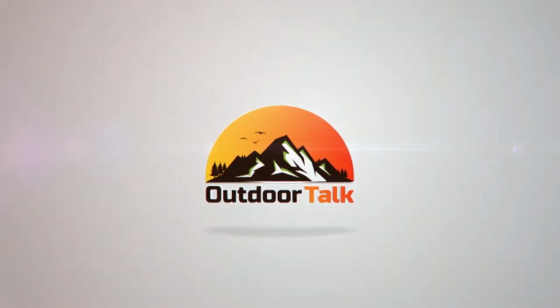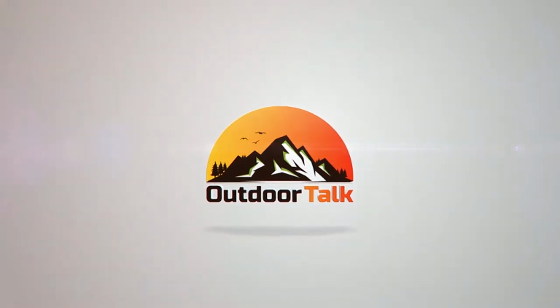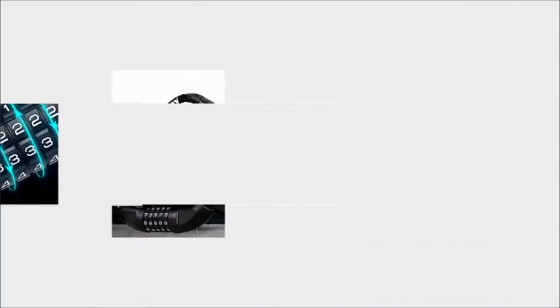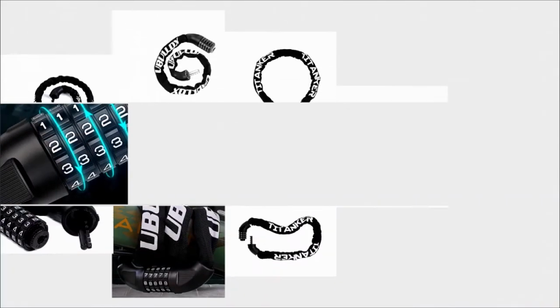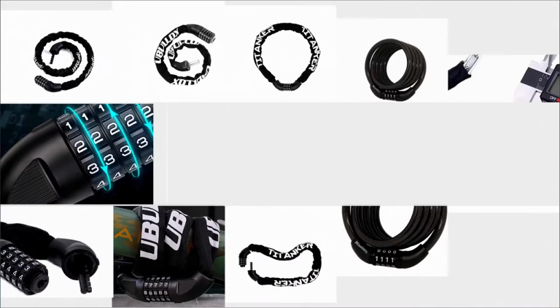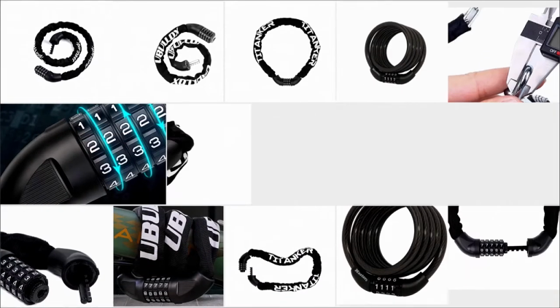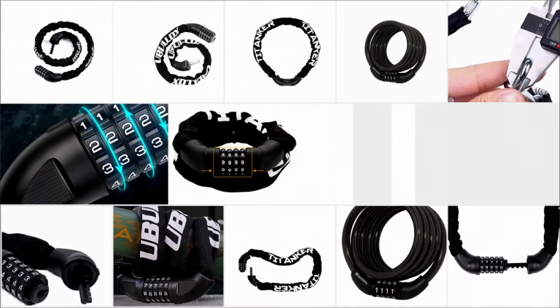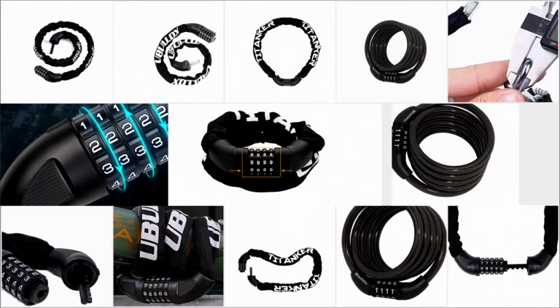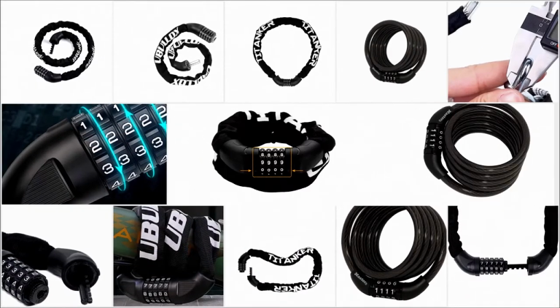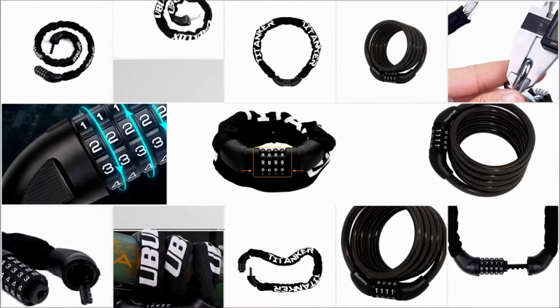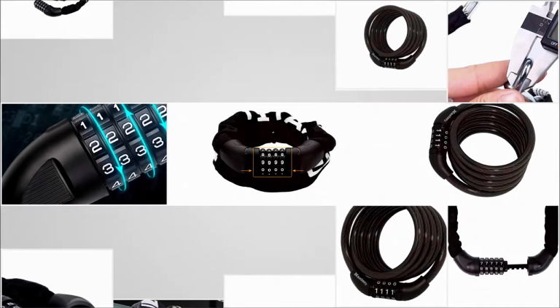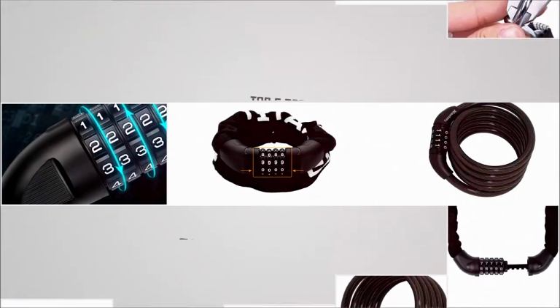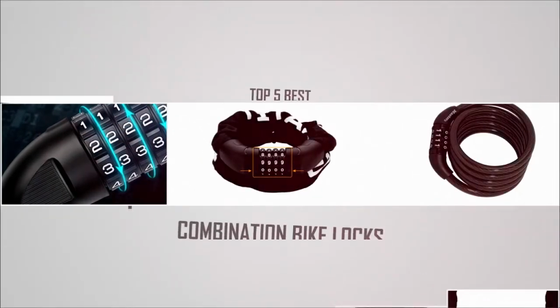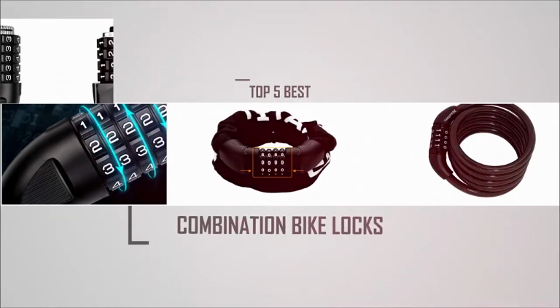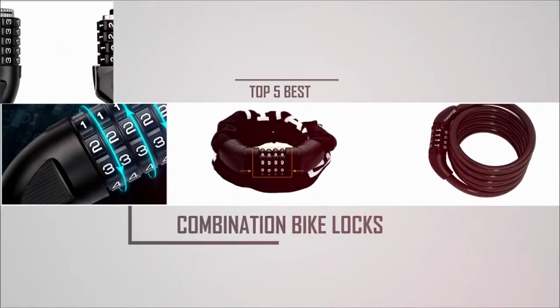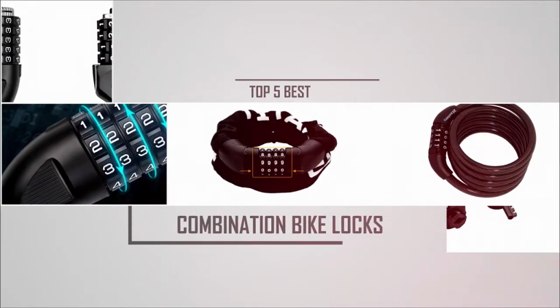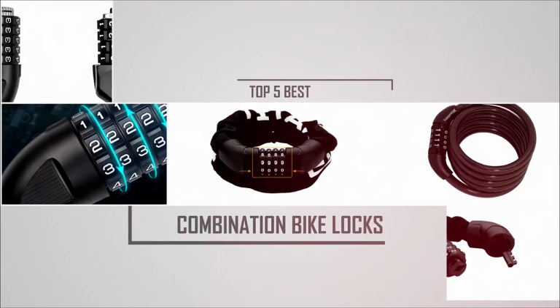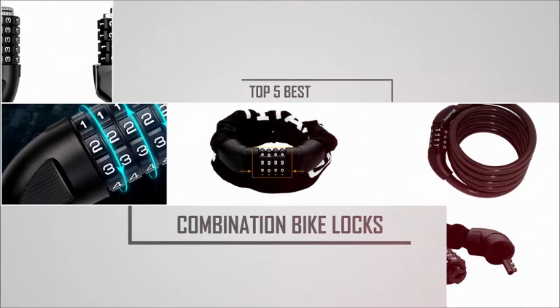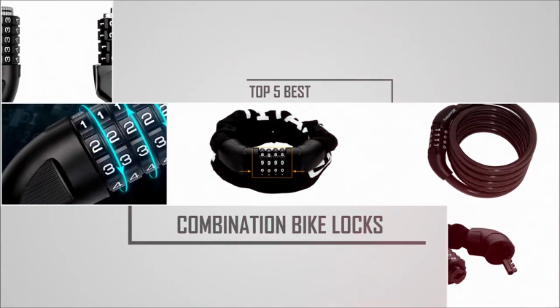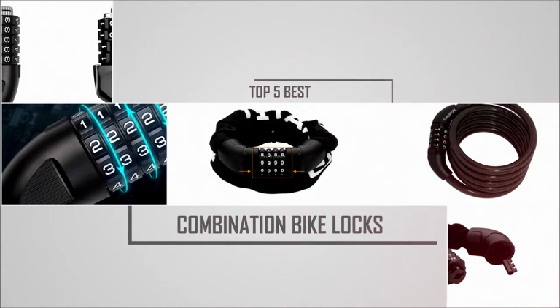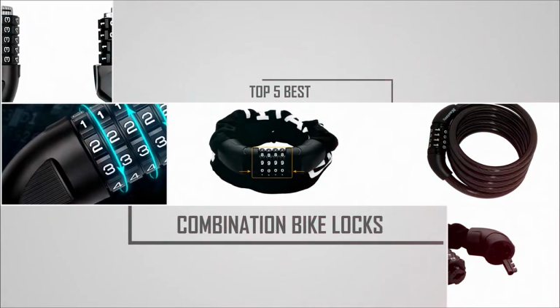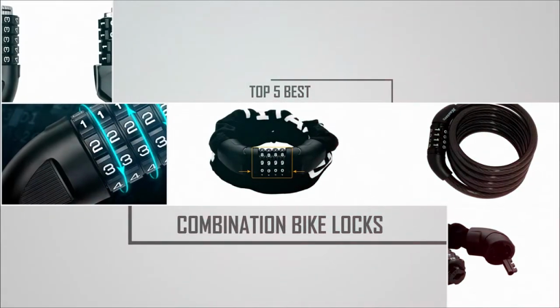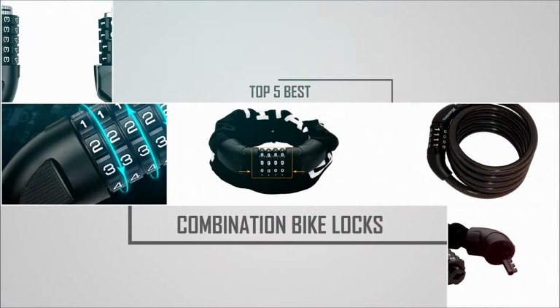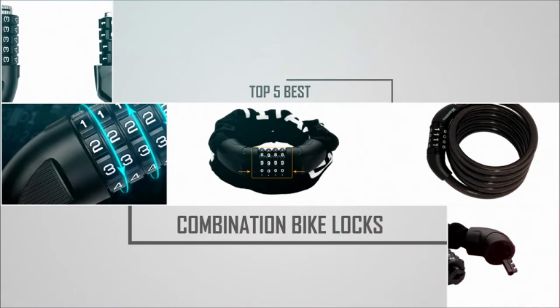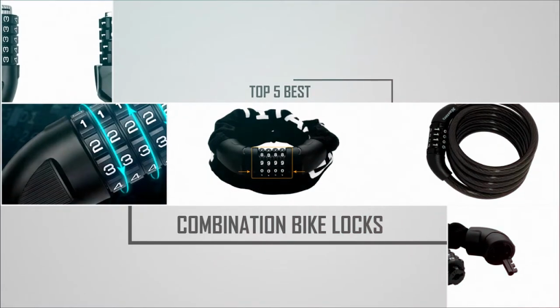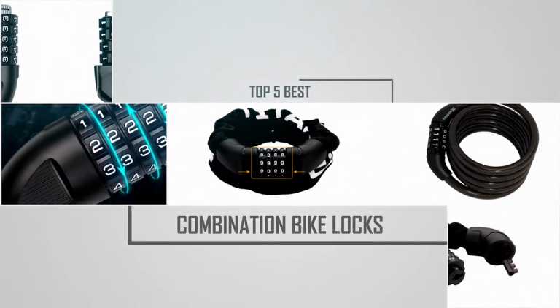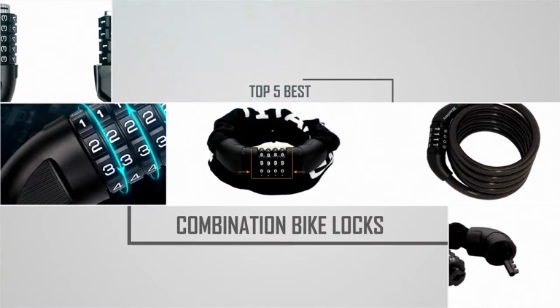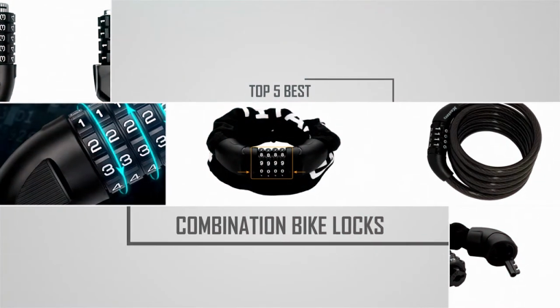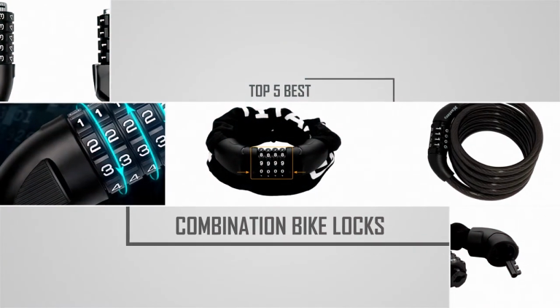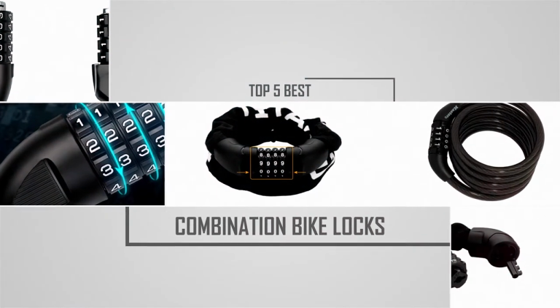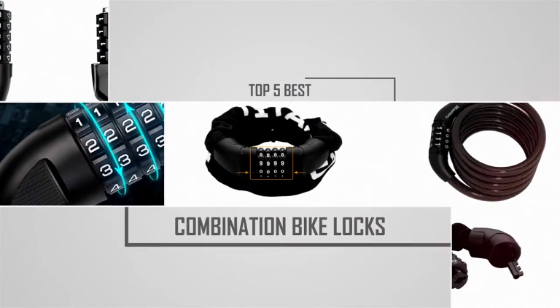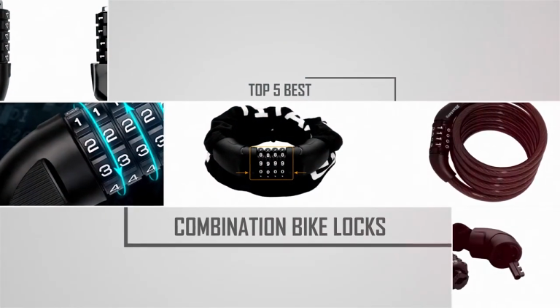If you are looking for the best combination bike lock, here is a collection you have got to see. Let's get started.